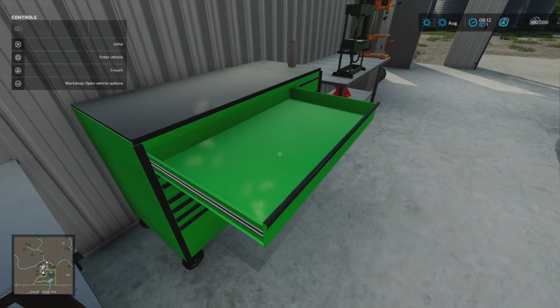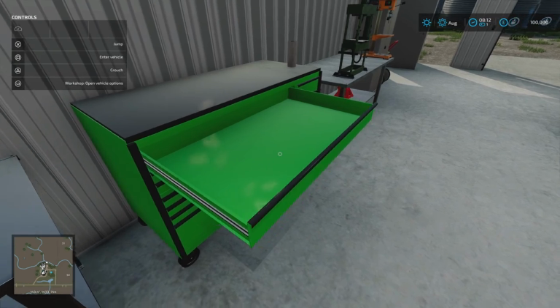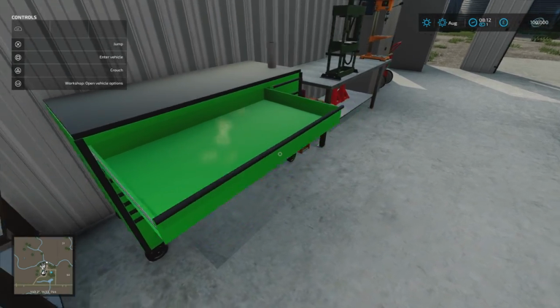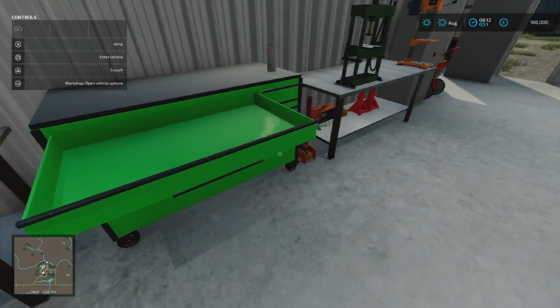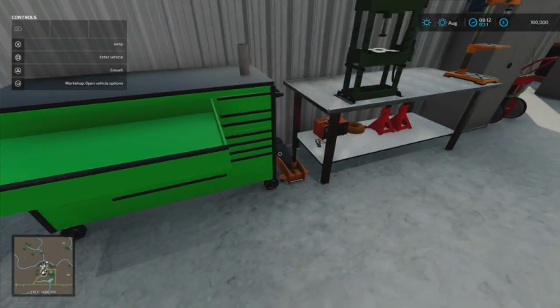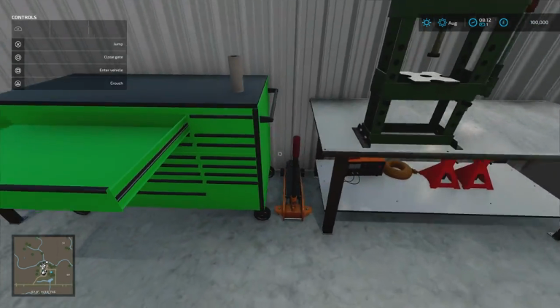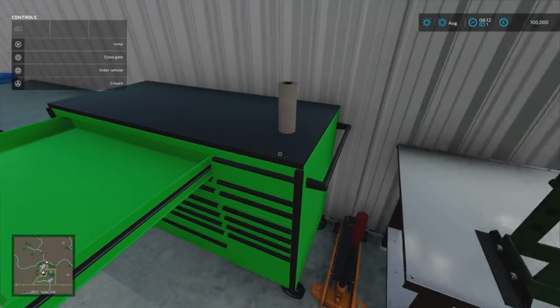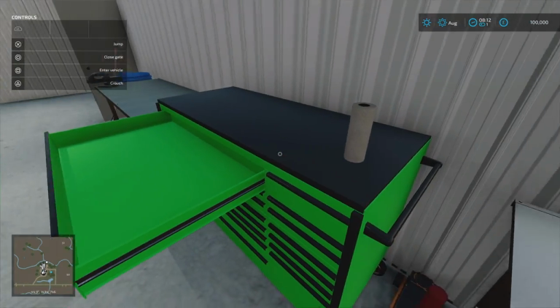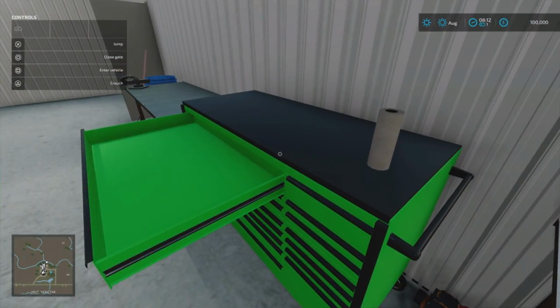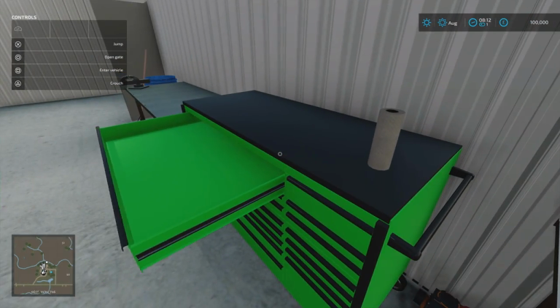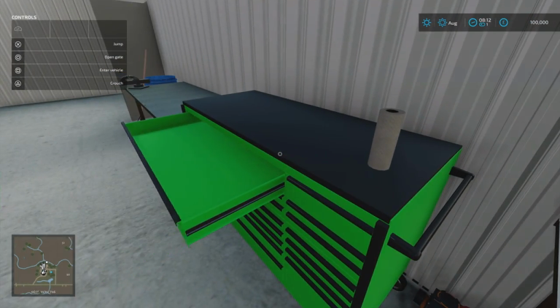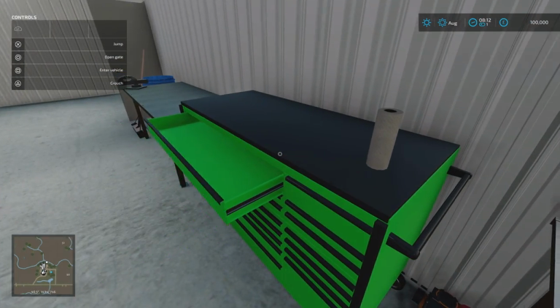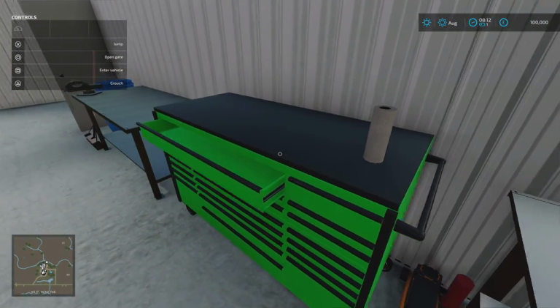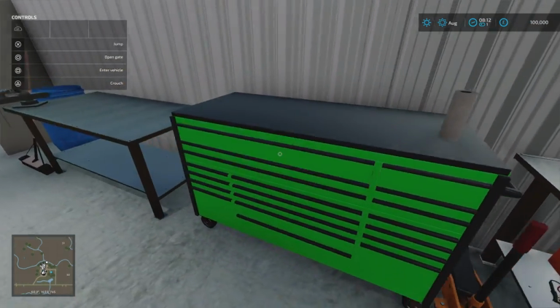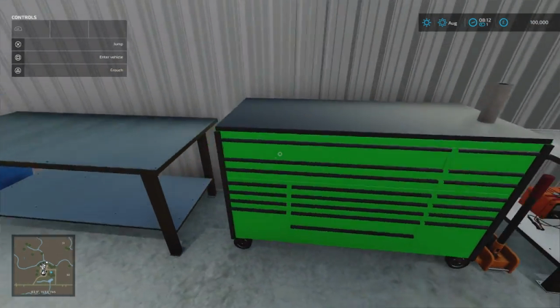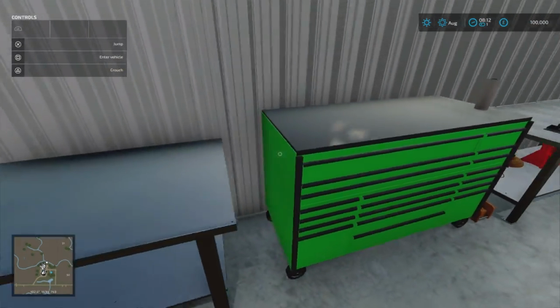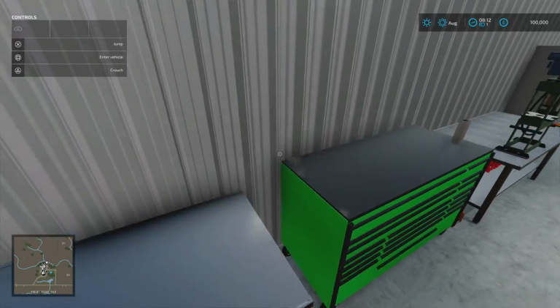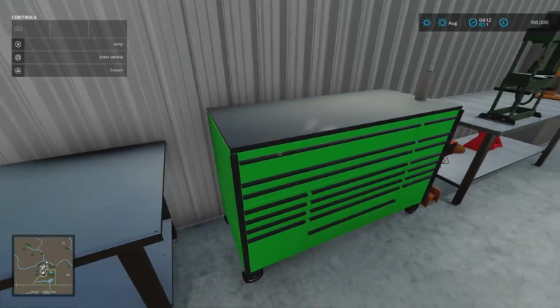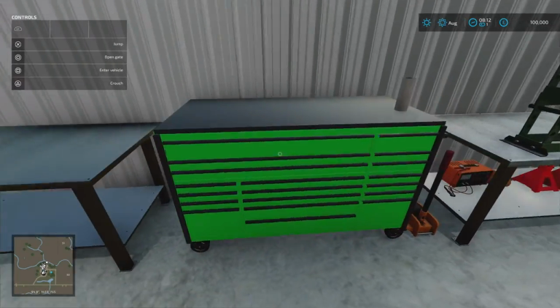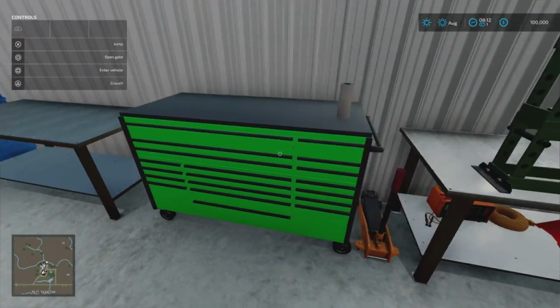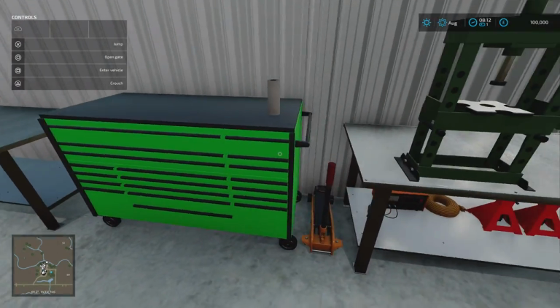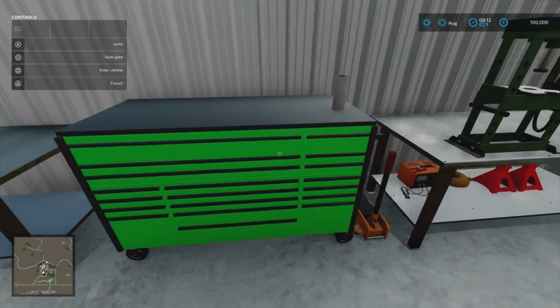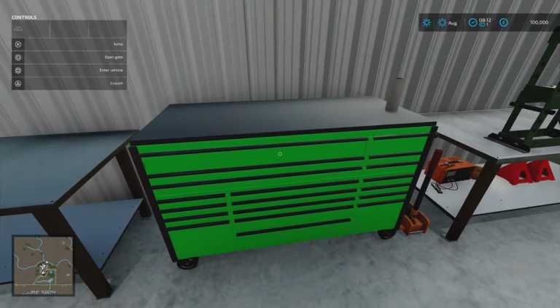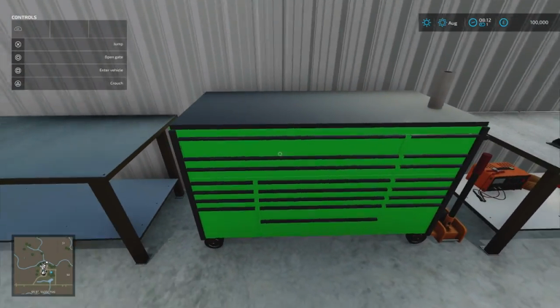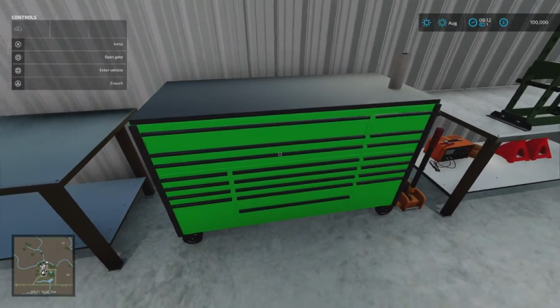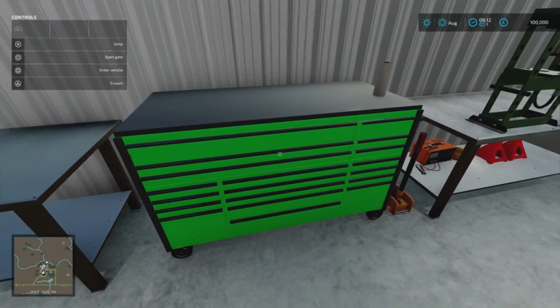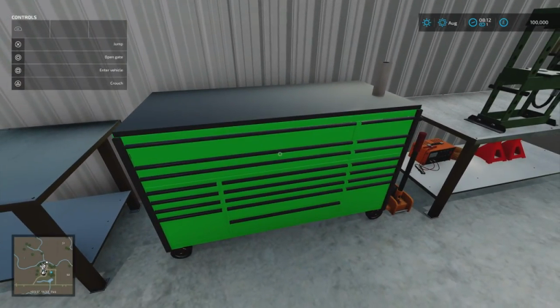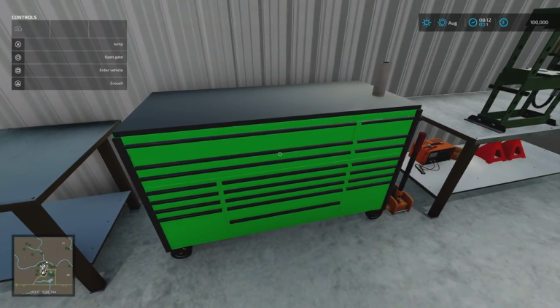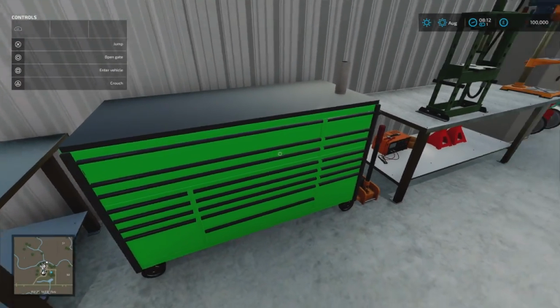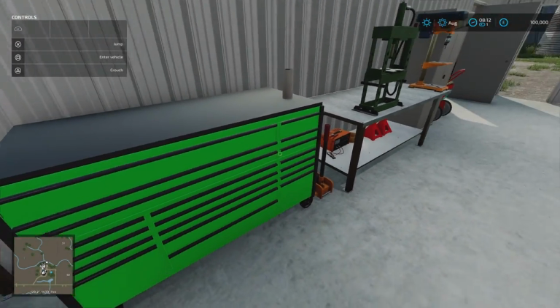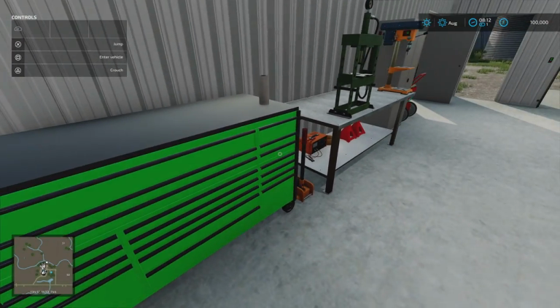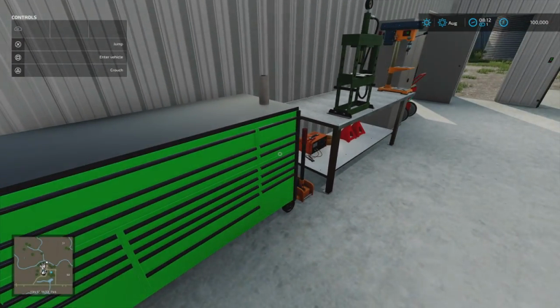Now this says workshop and there's a workshop trigger, but when you look around you can't seem to see it. If you go over to this tool chest and press 'open gate', that drawer opens. When that drawer opens there's your workshop trigger - you've opened the drawers to get the tools out. If you close that again, the trigger's gone. So that's where your workshop trigger is, in that tool chest. That's quite cool.